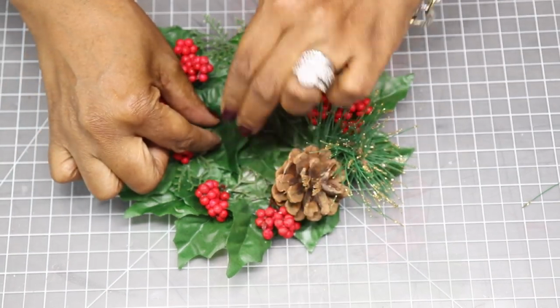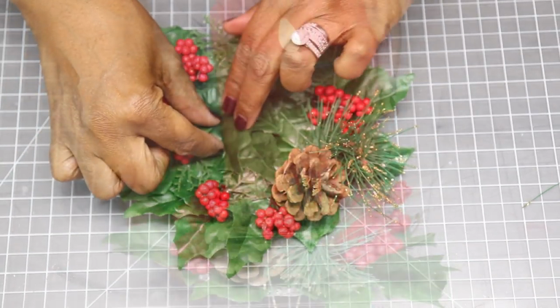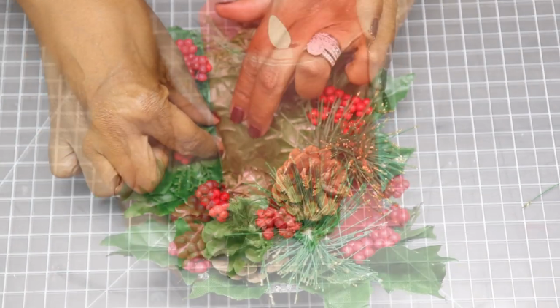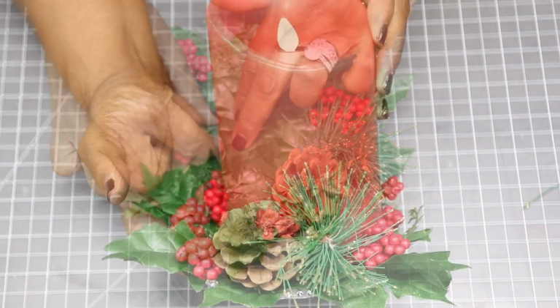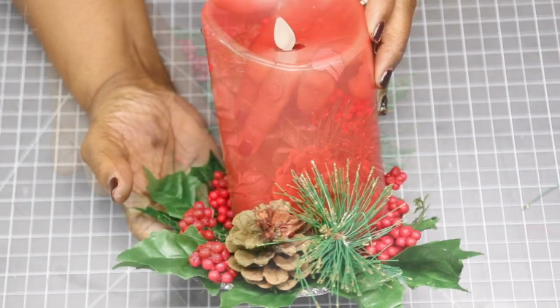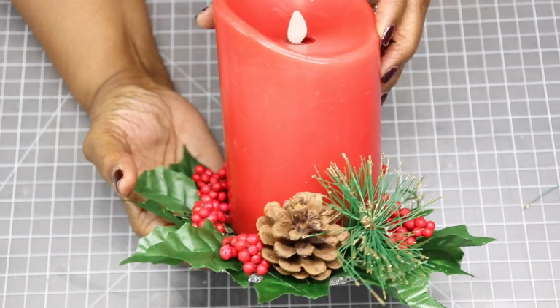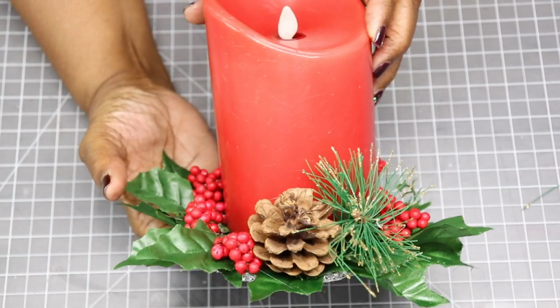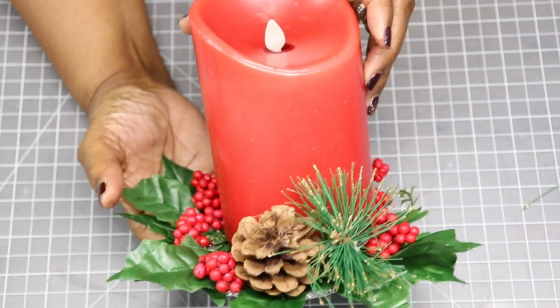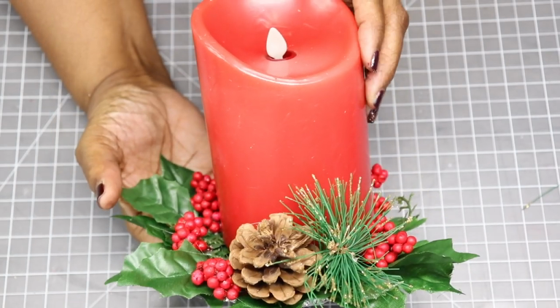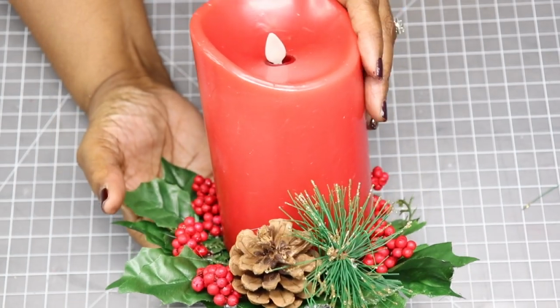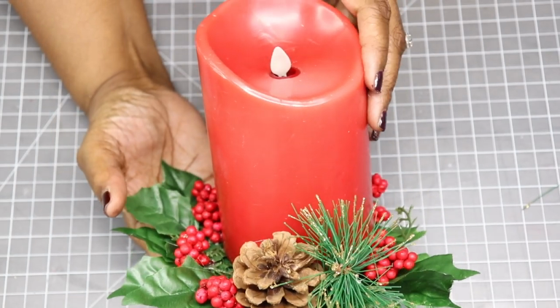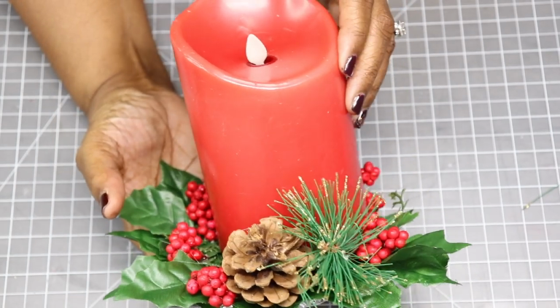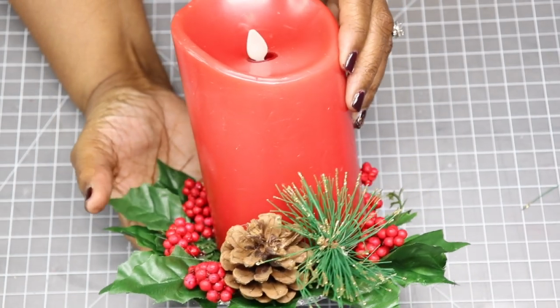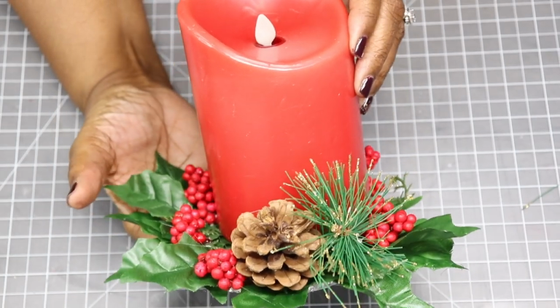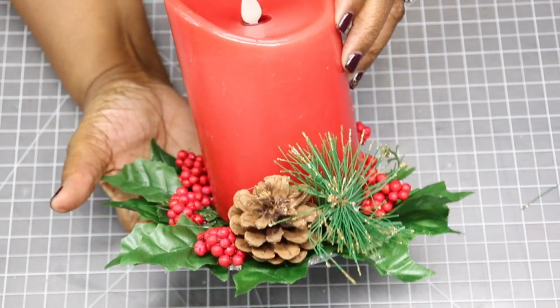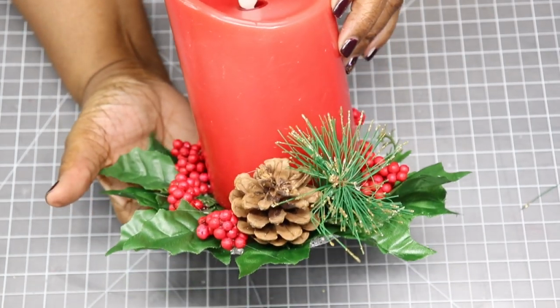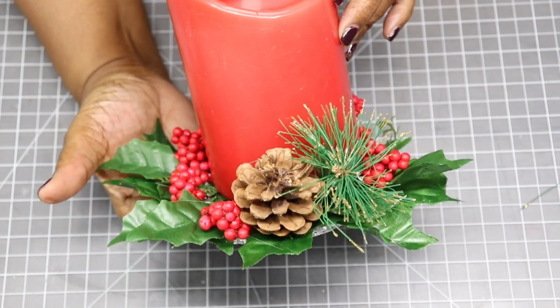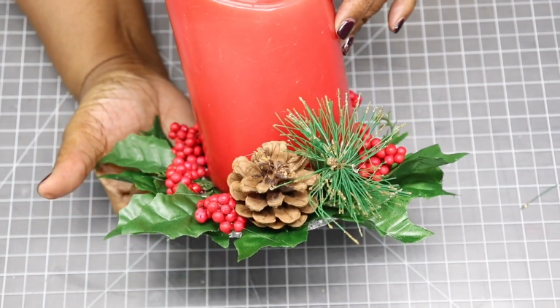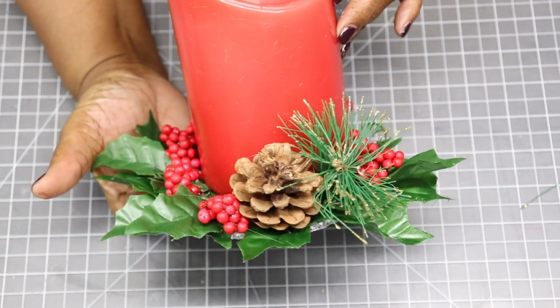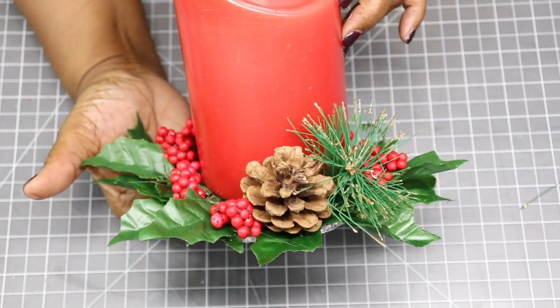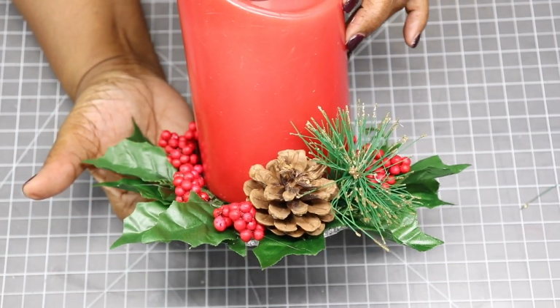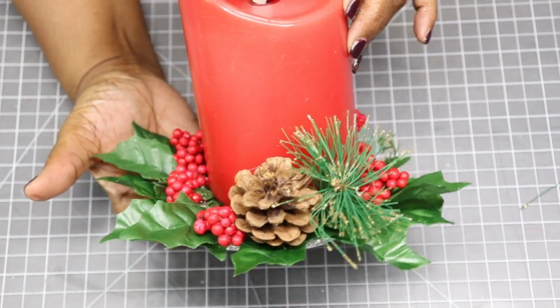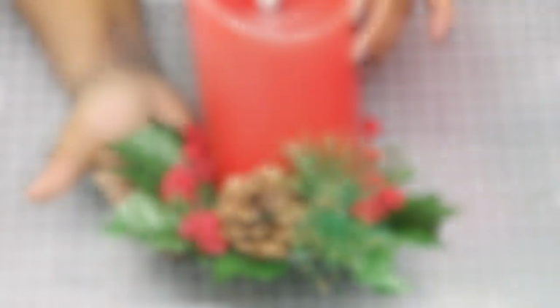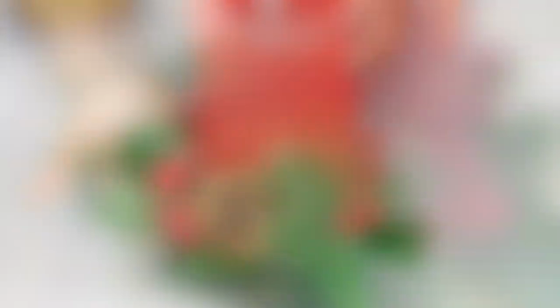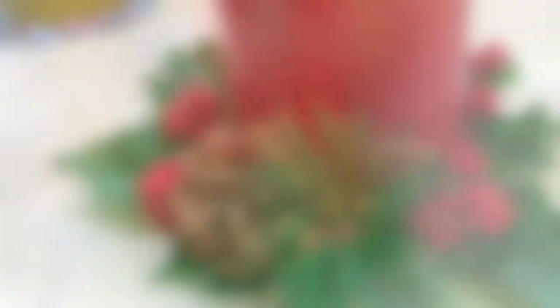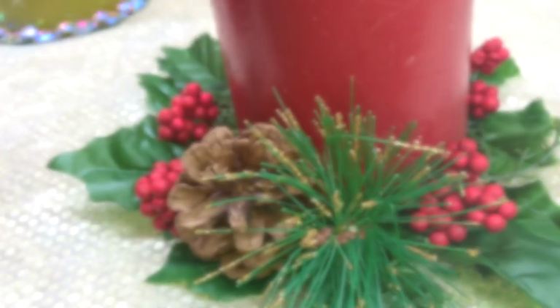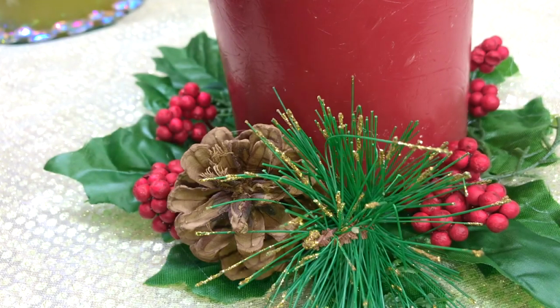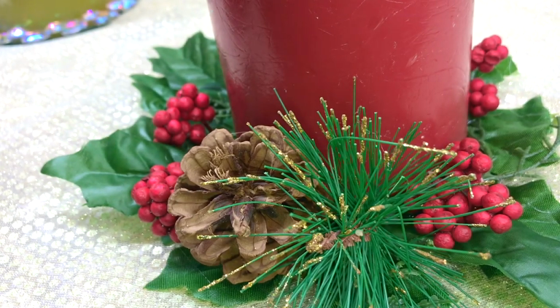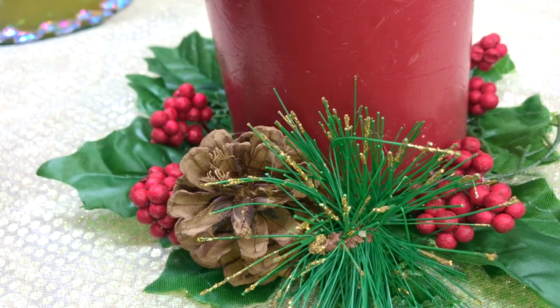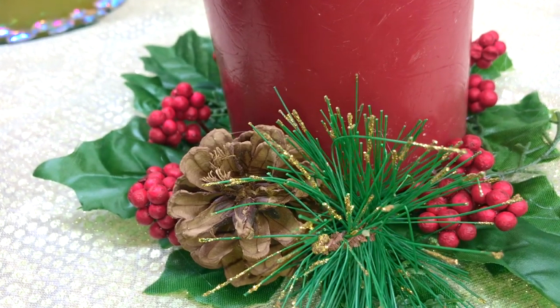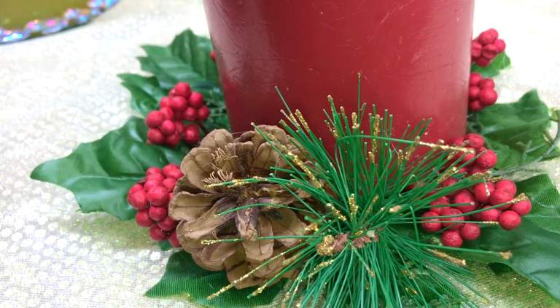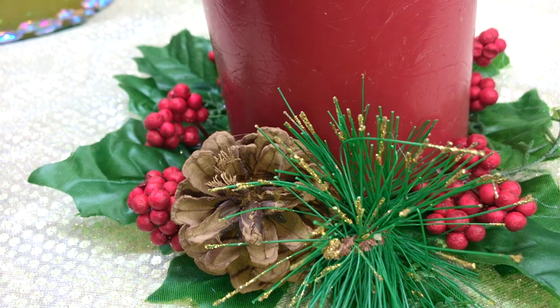This came out so pretty guys, I absolutely love this. So going into the final project, here it is.